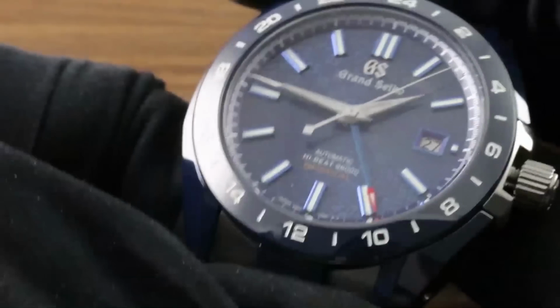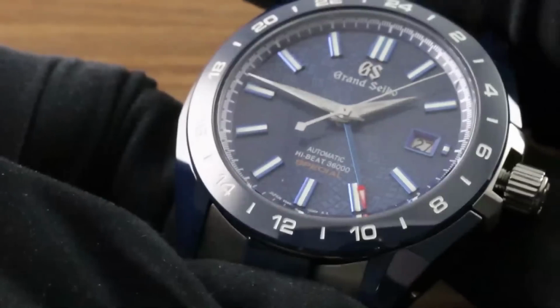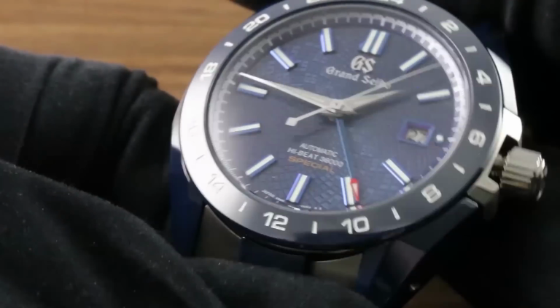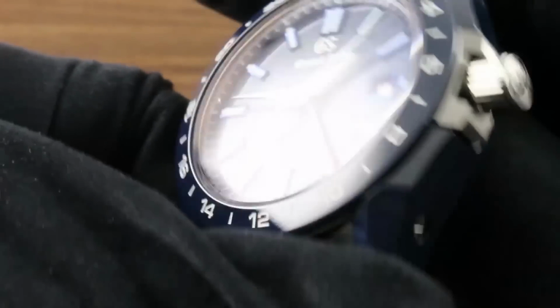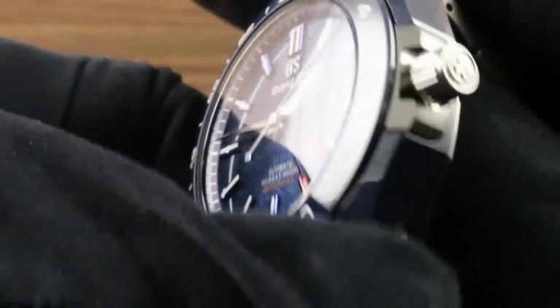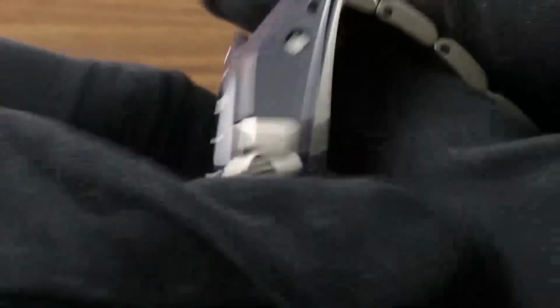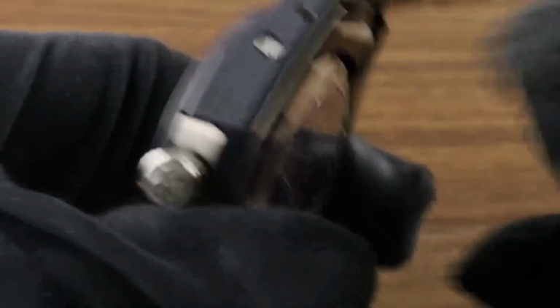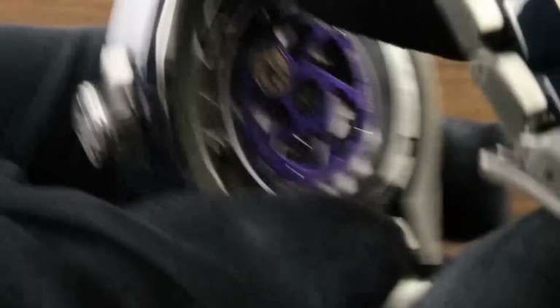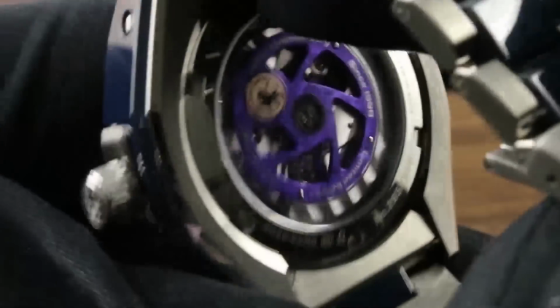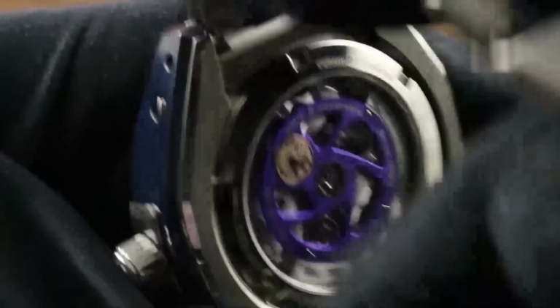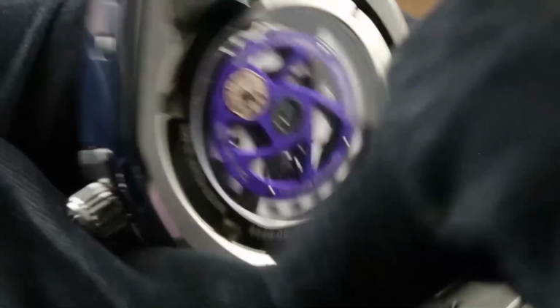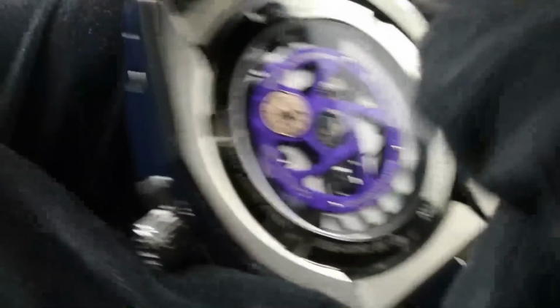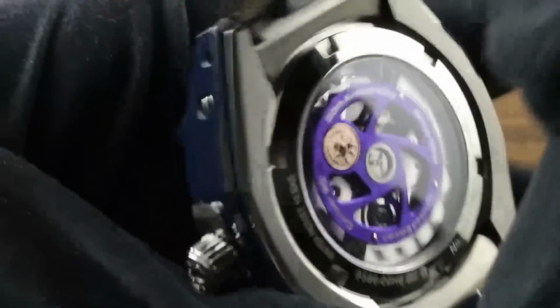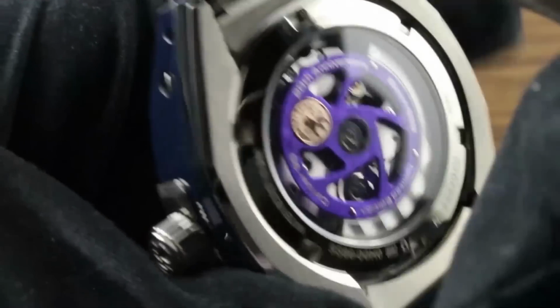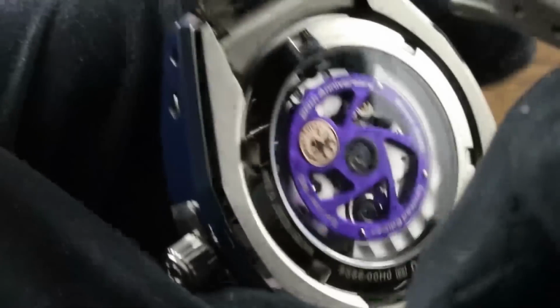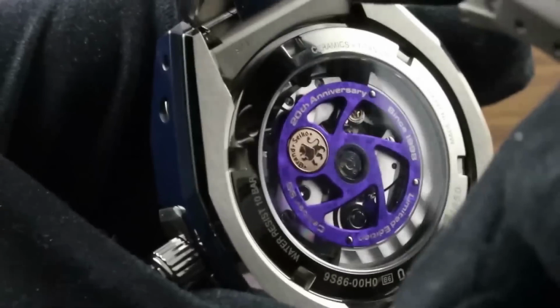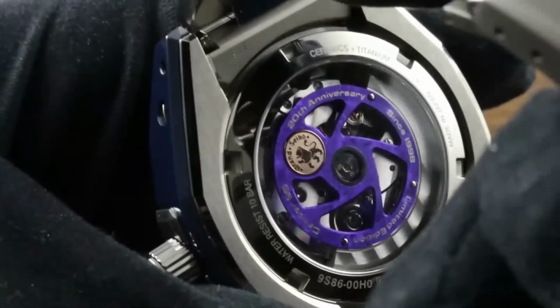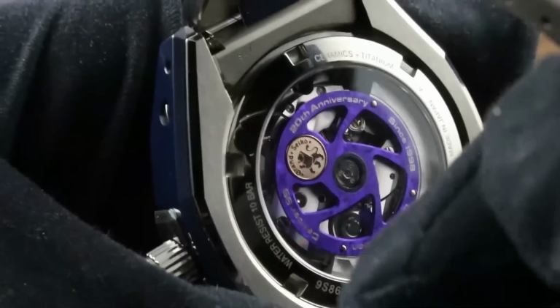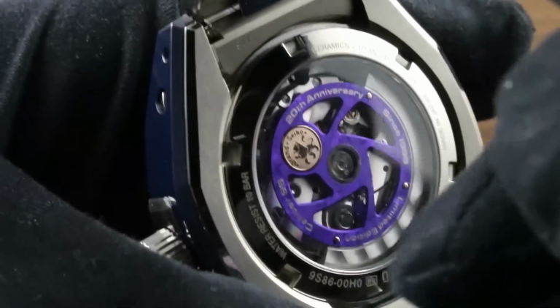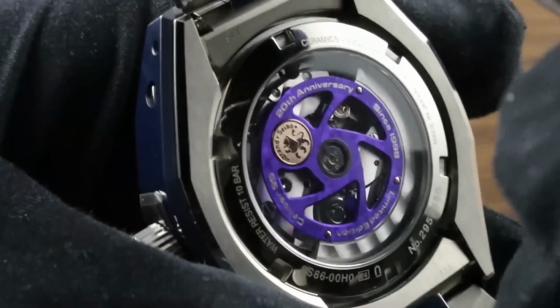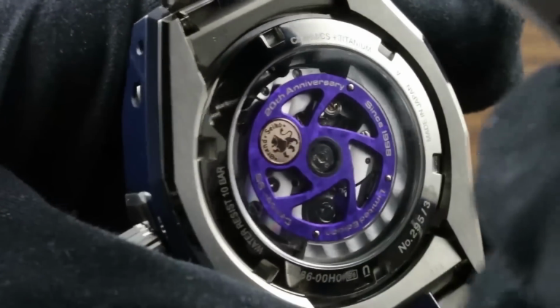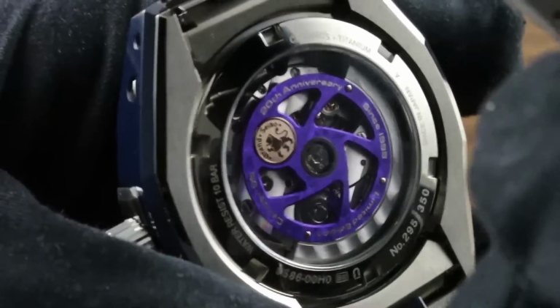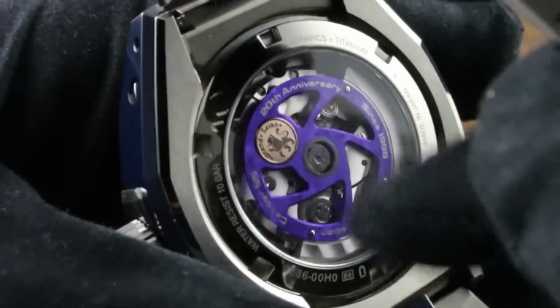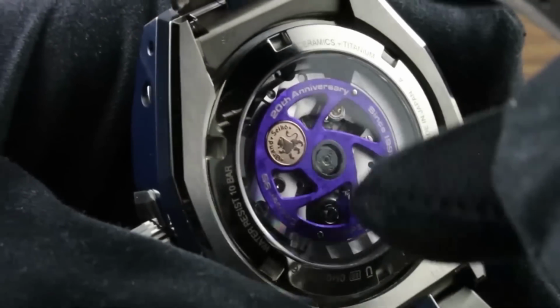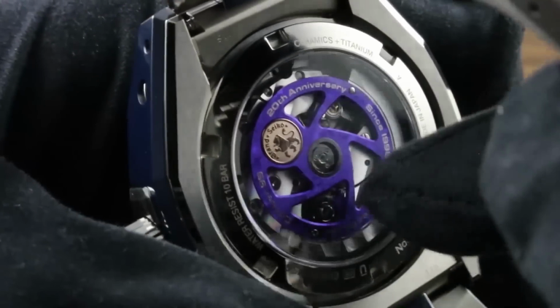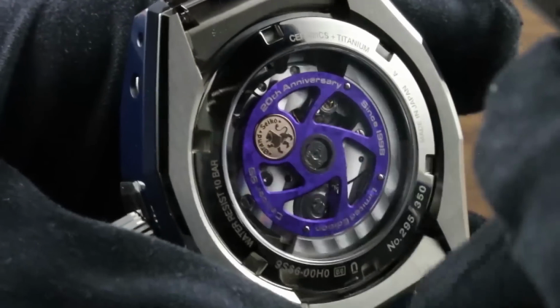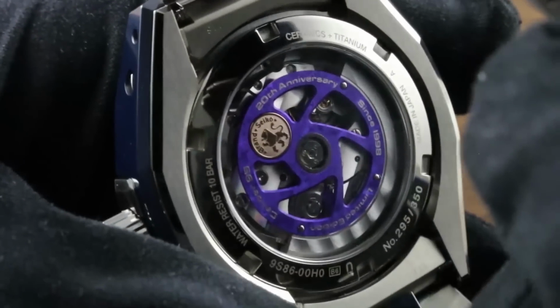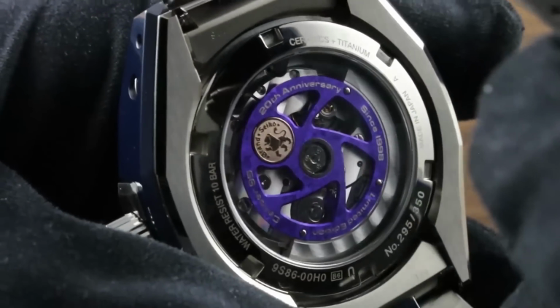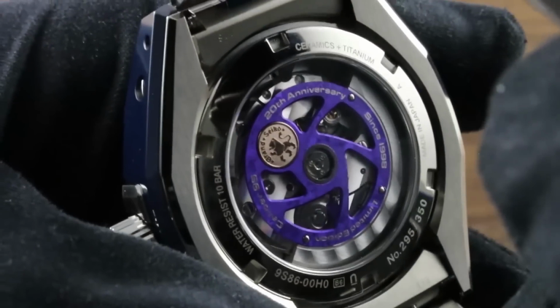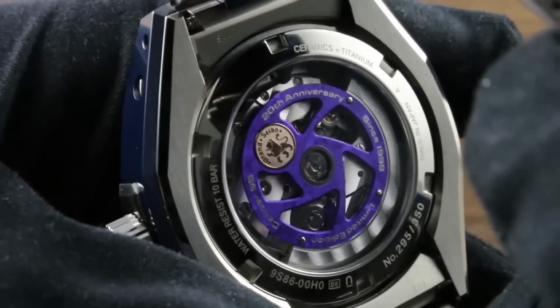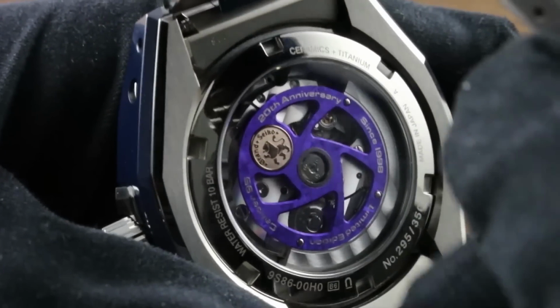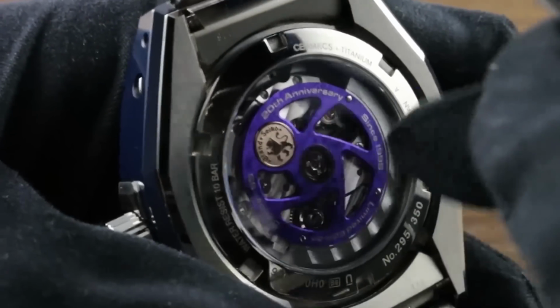It has a screw-down crown, and the watch boasts a robust water resistance of 100 meters, so it is a true all-around sports watch.